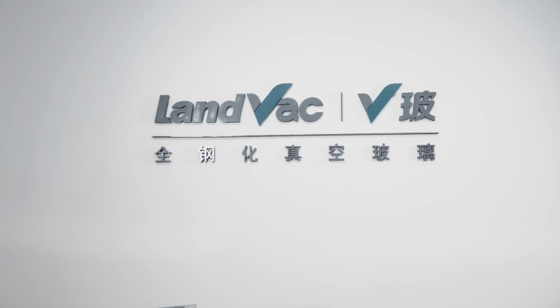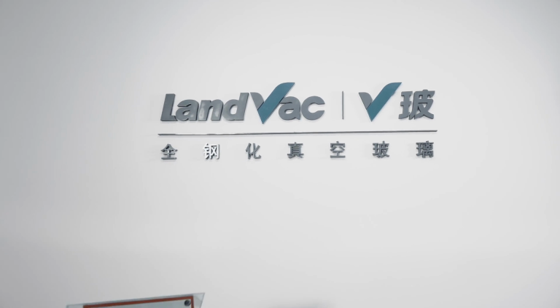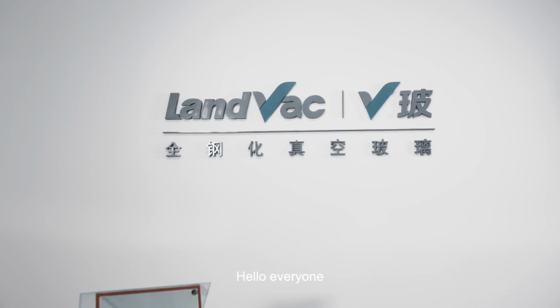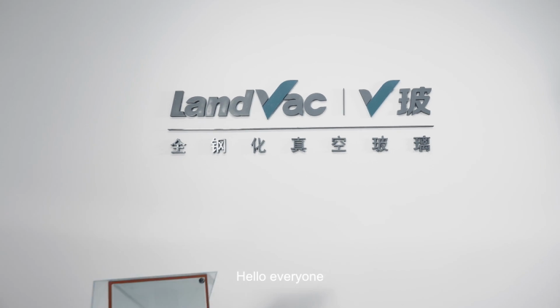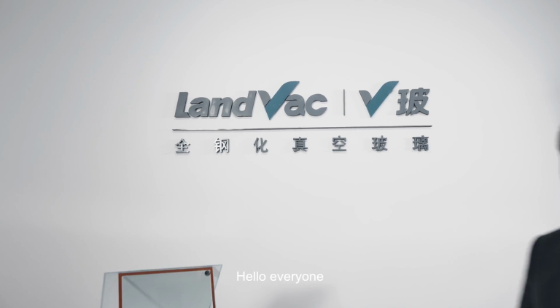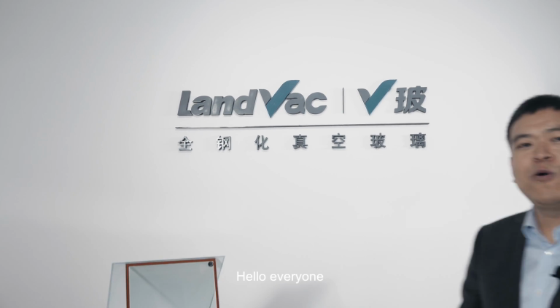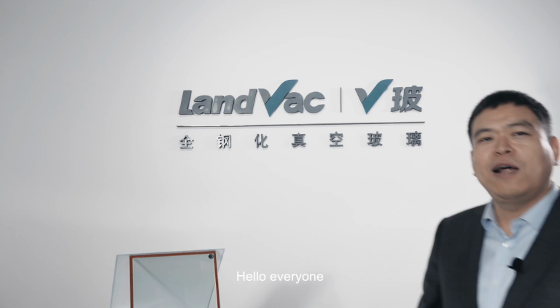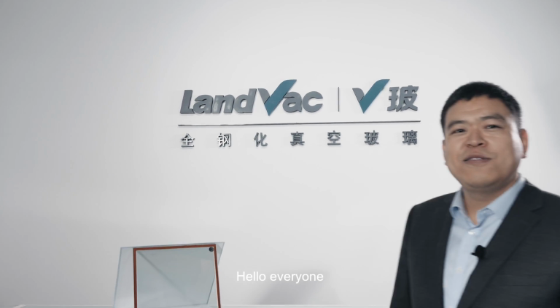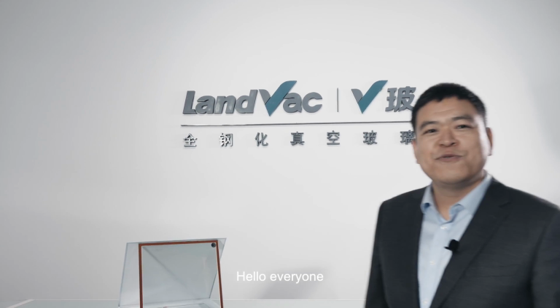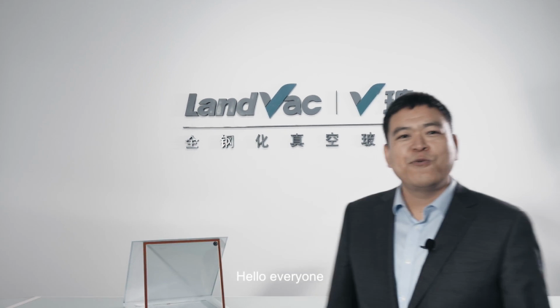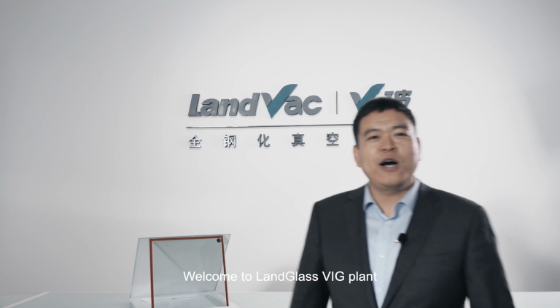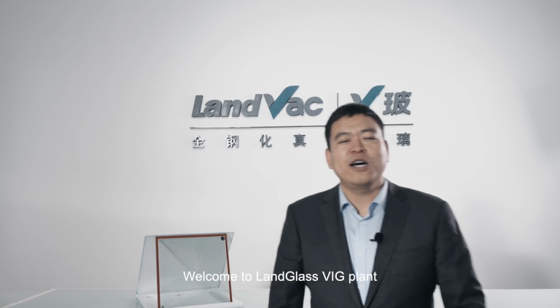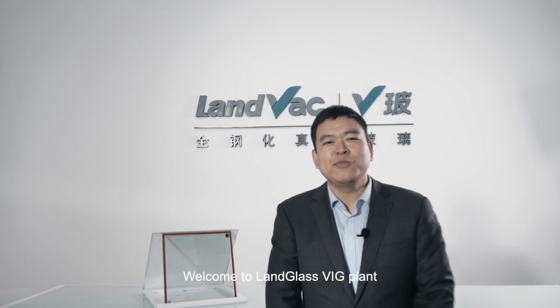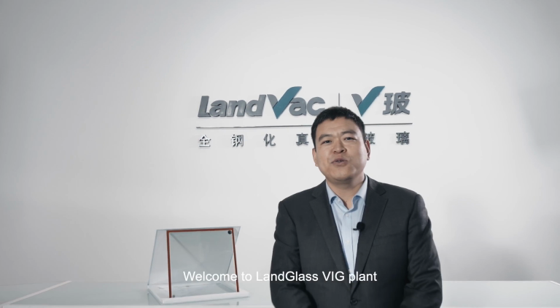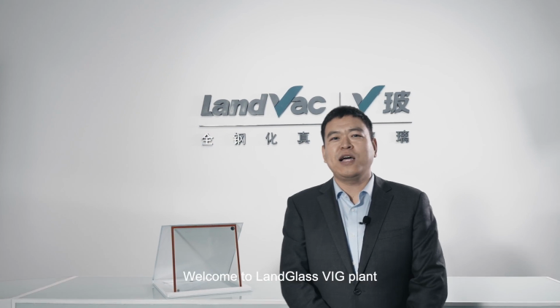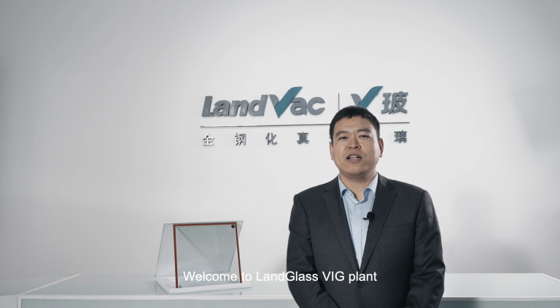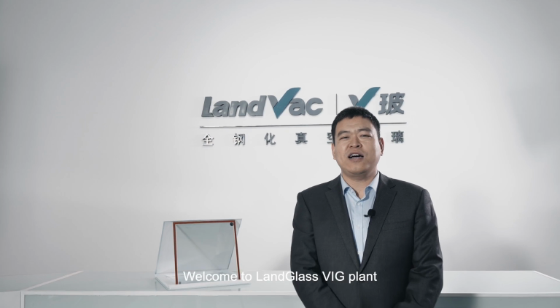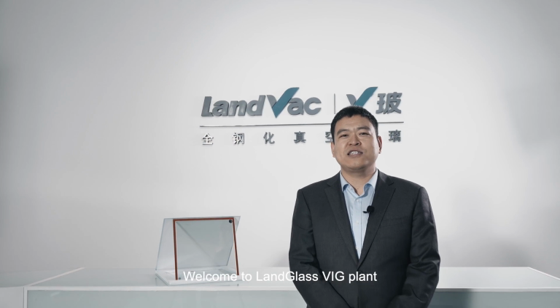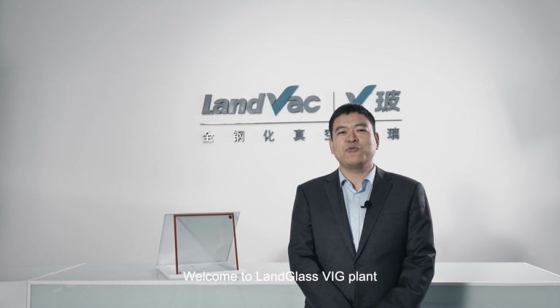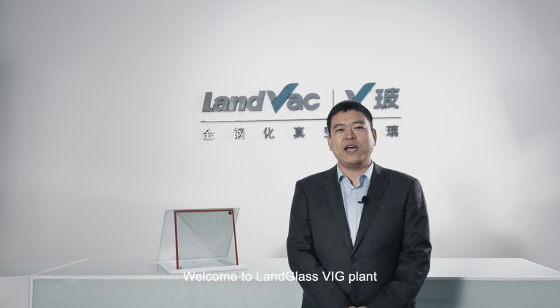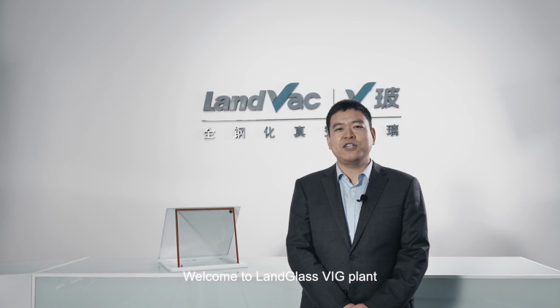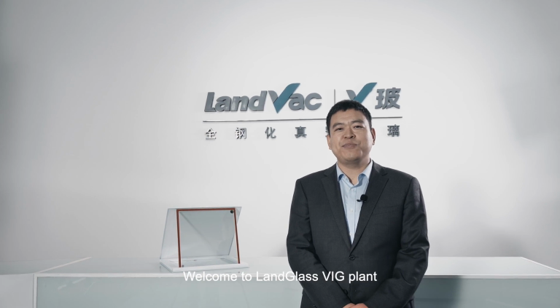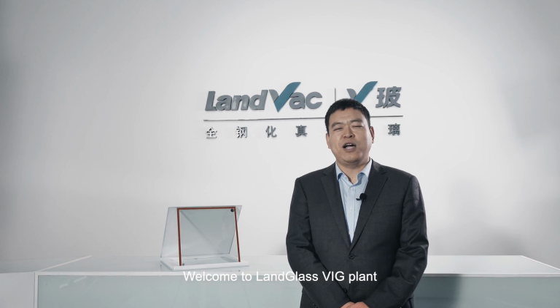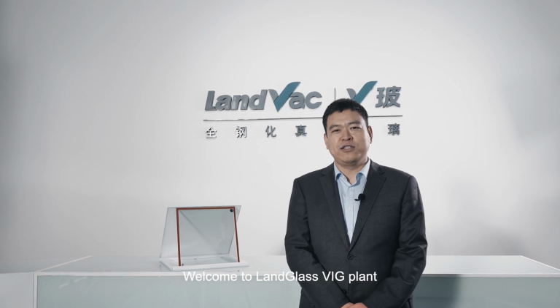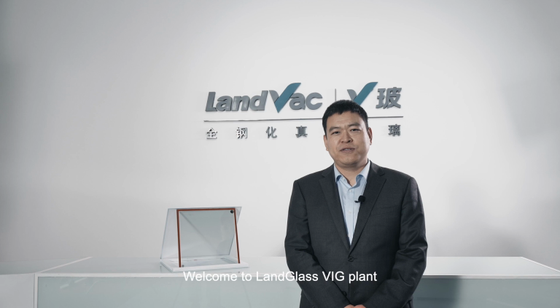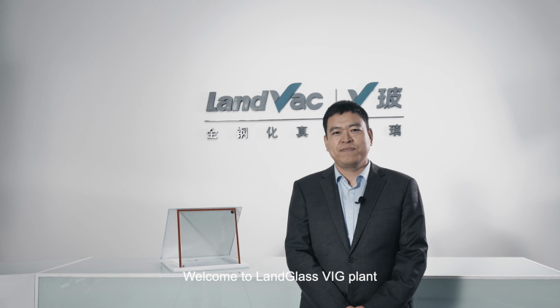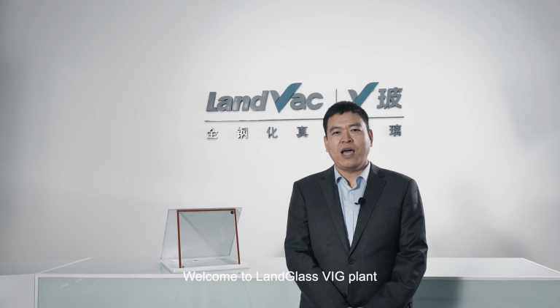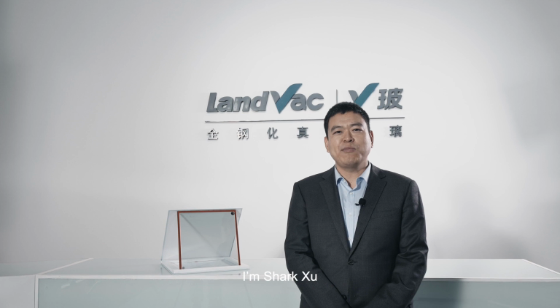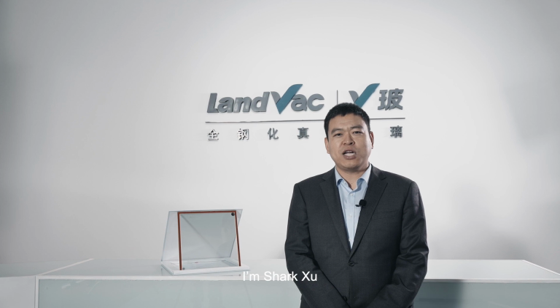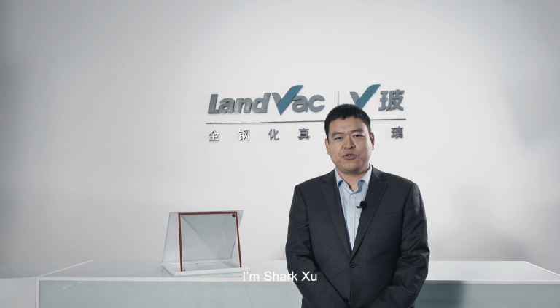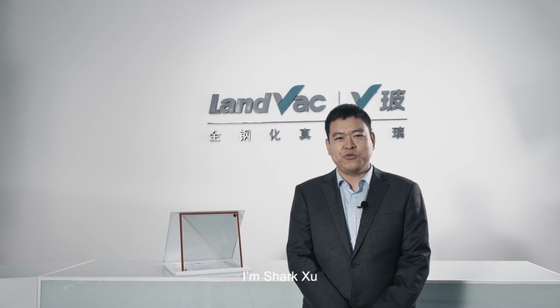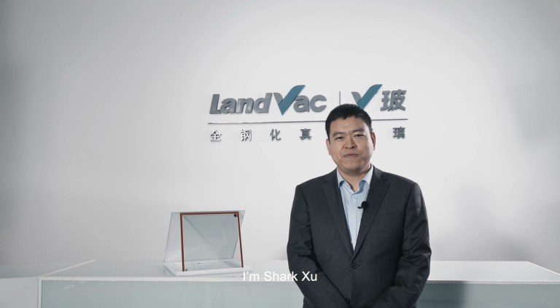Hello everyone, welcome to Landglass VIG plant. I'm Shaq Xu.